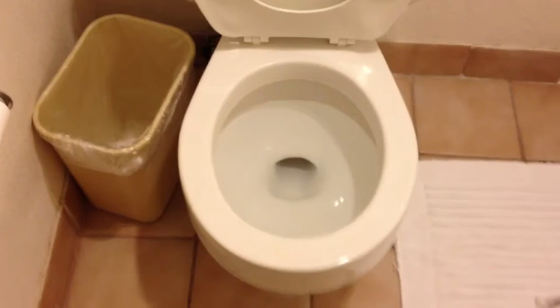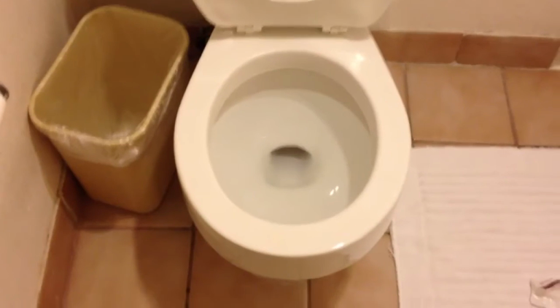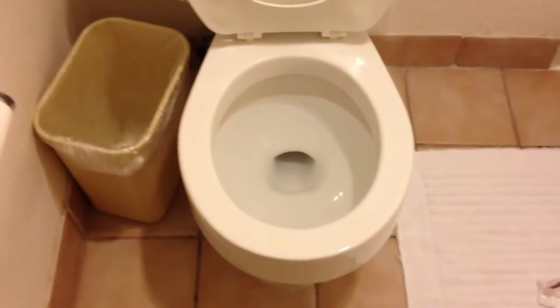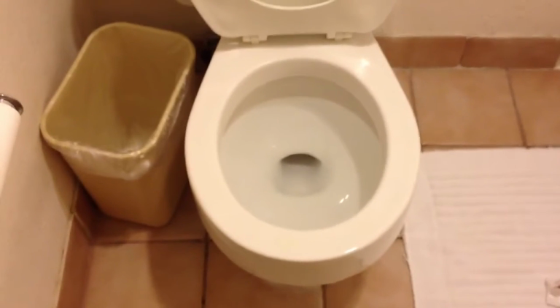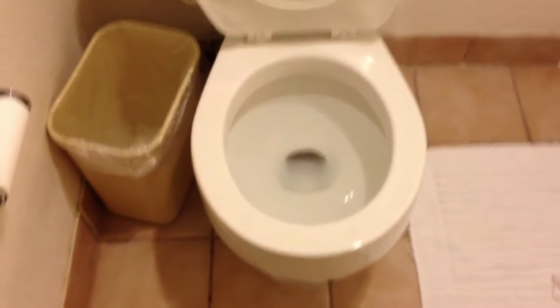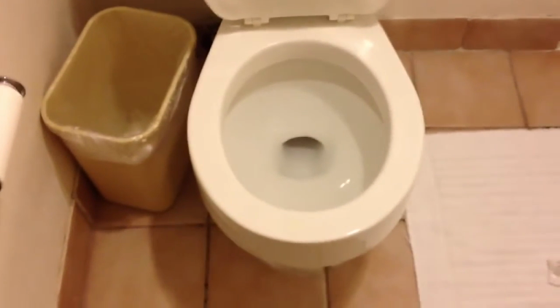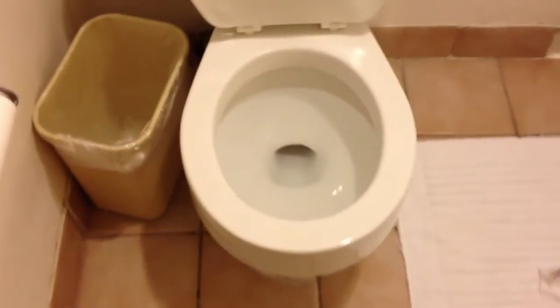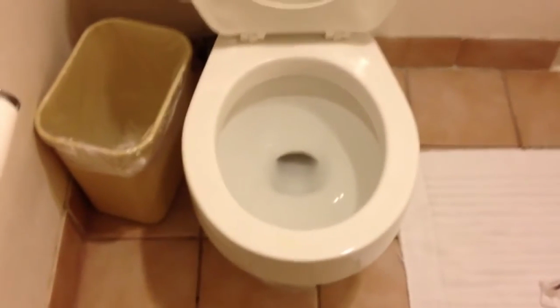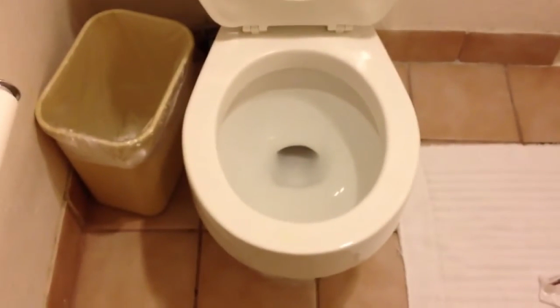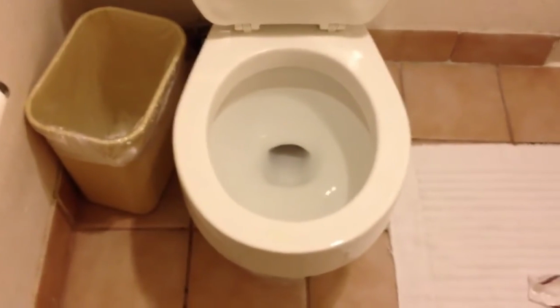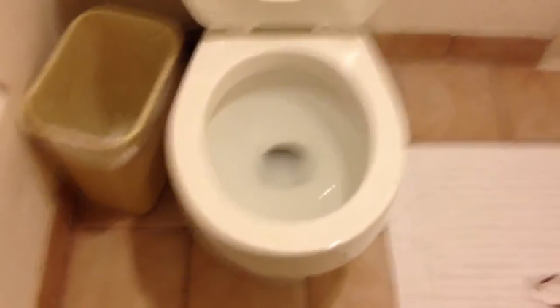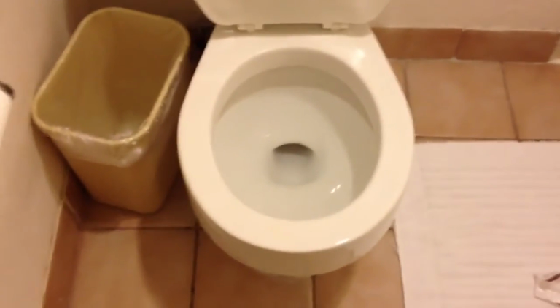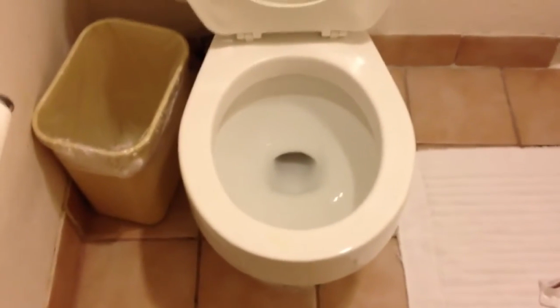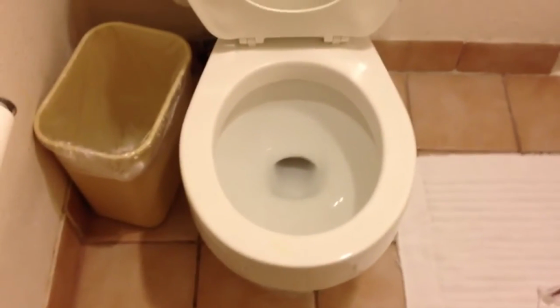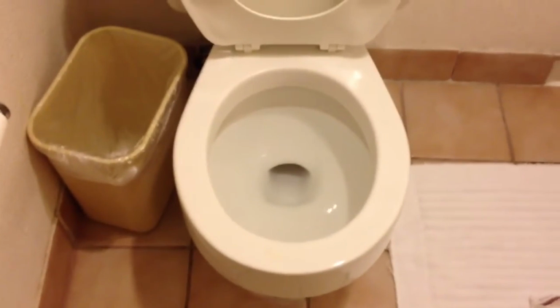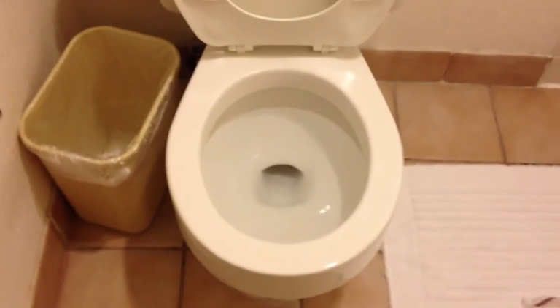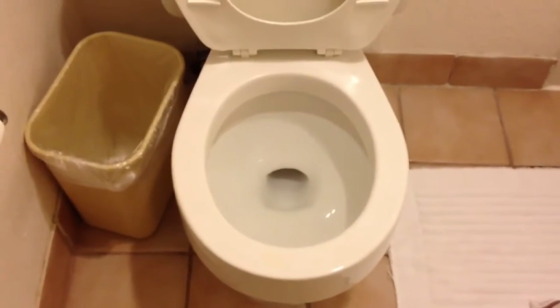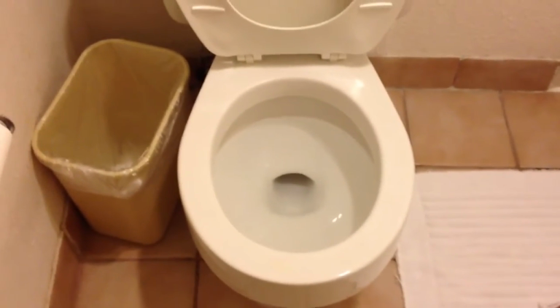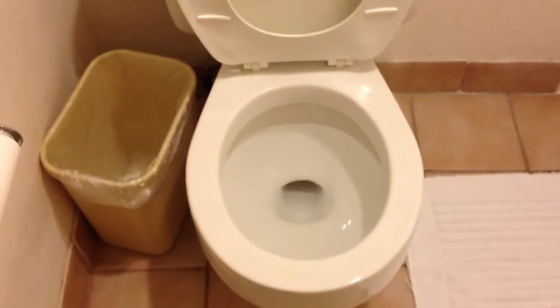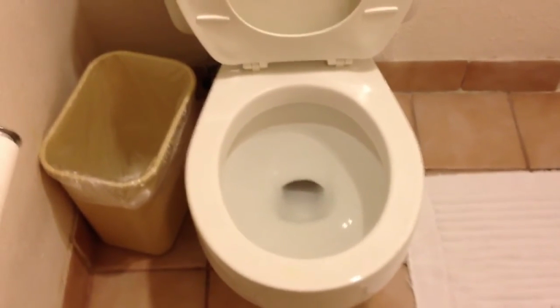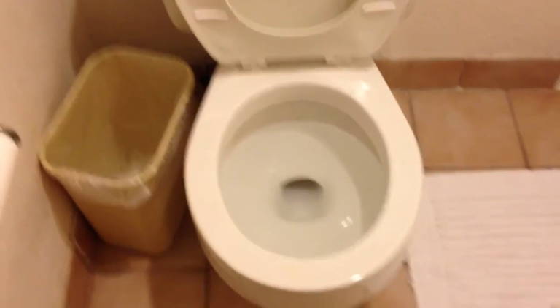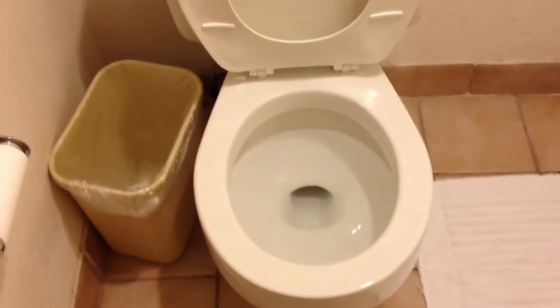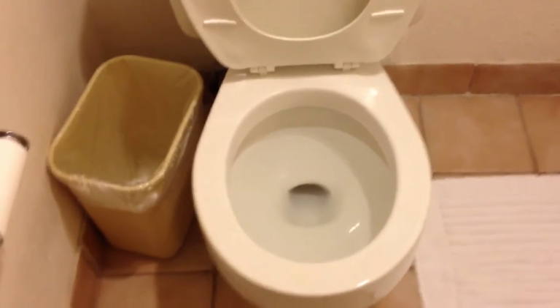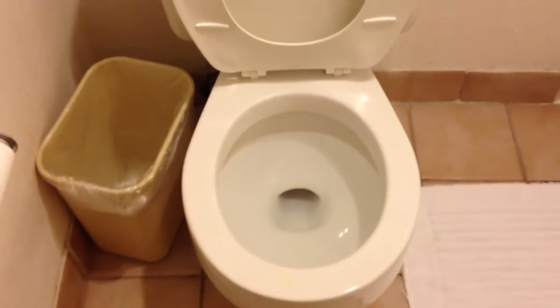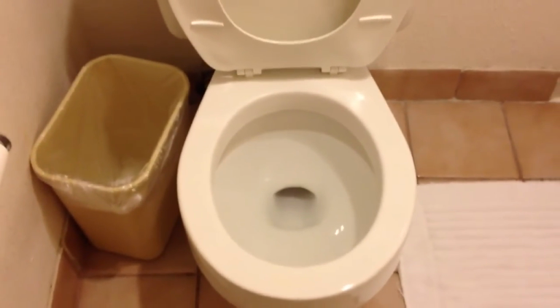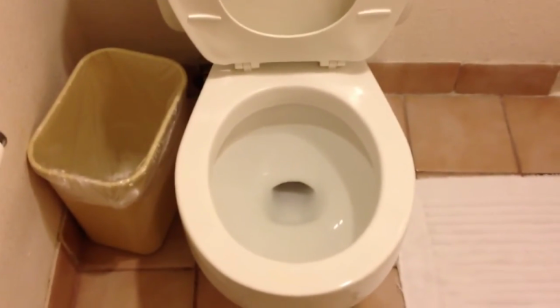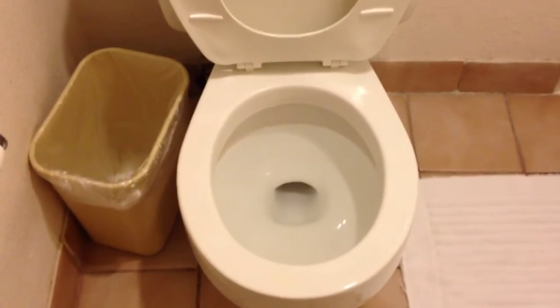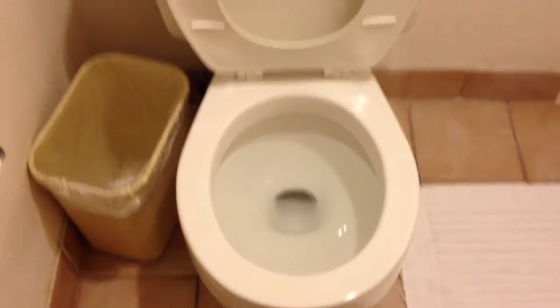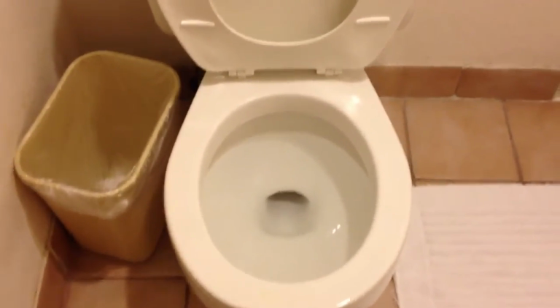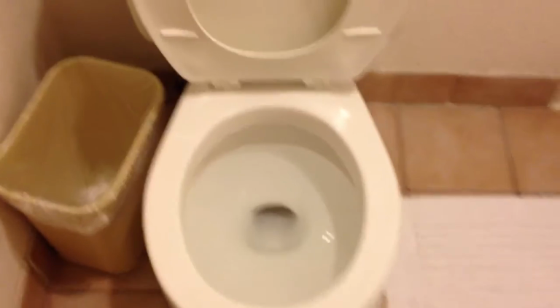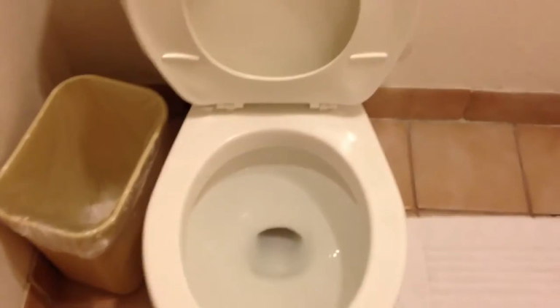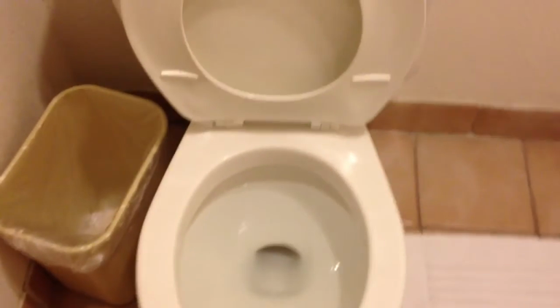But yeah, that's just the difference between toilets in Australia and toilets in America. Okay then. Bye.